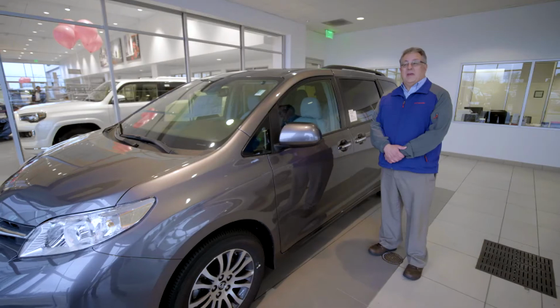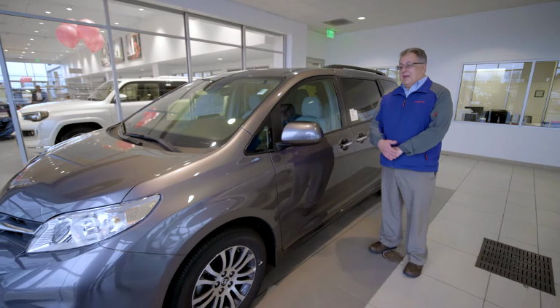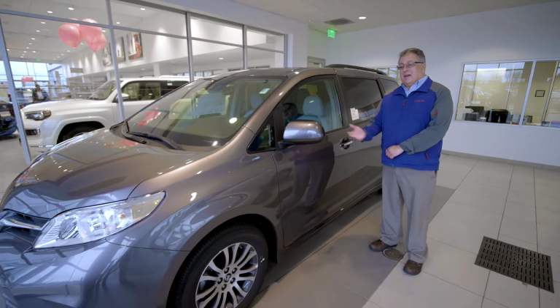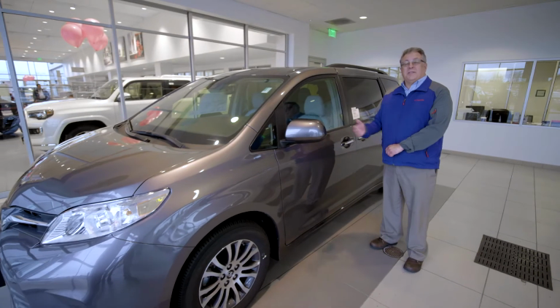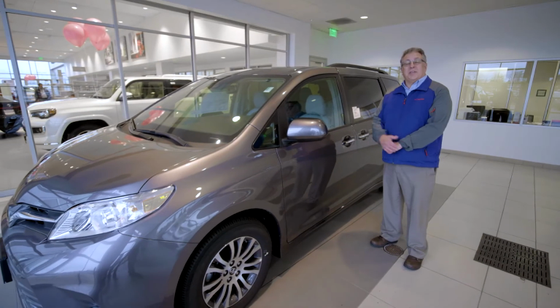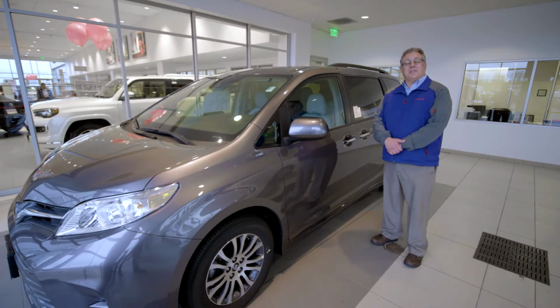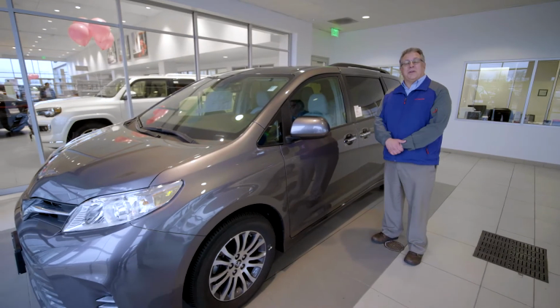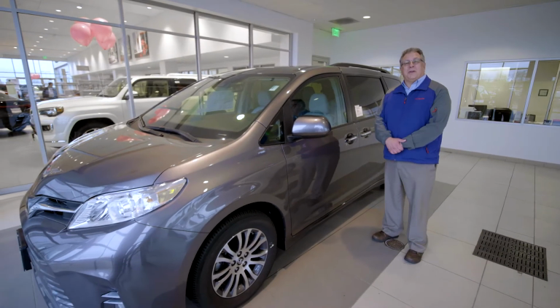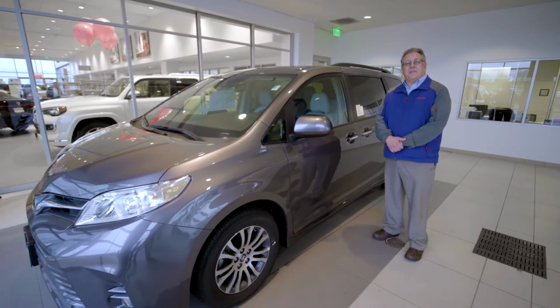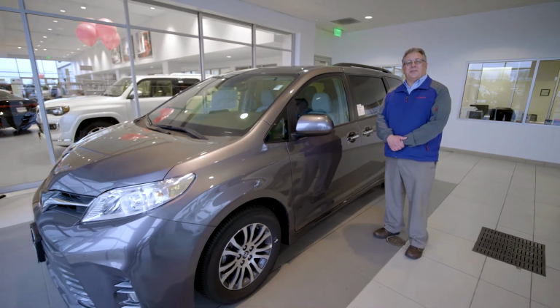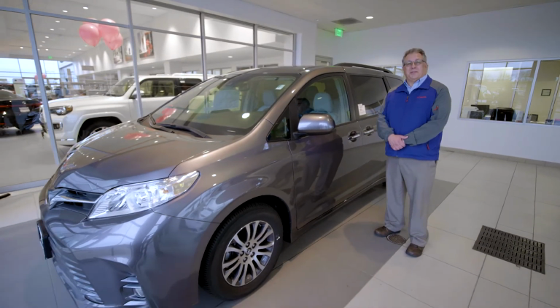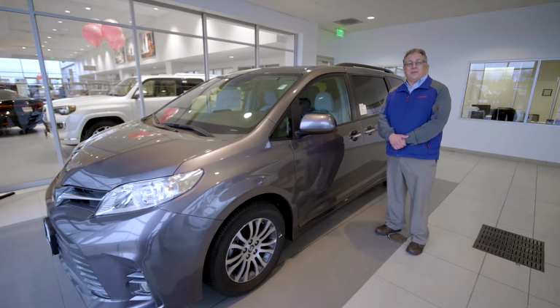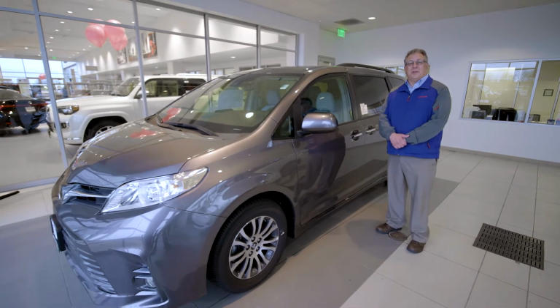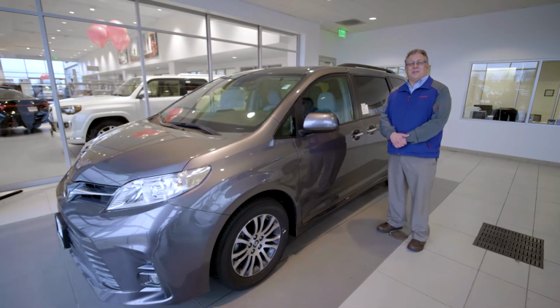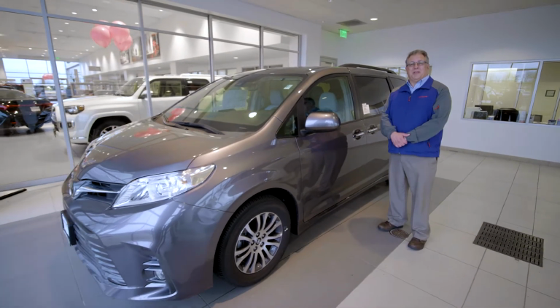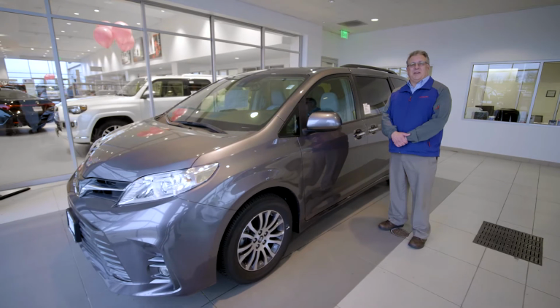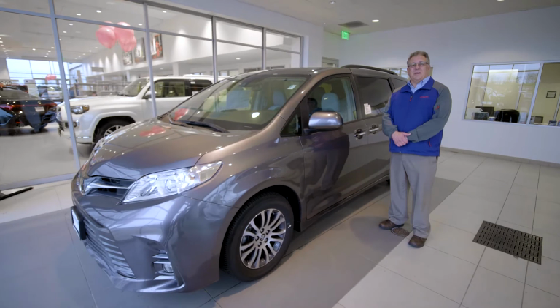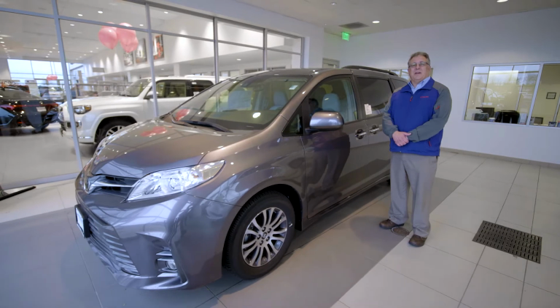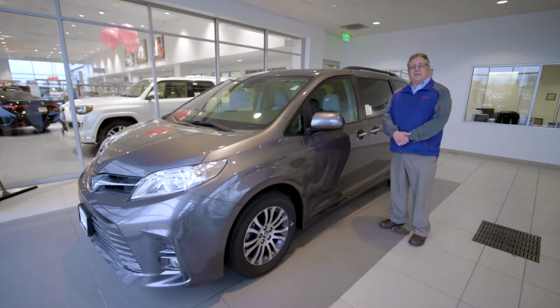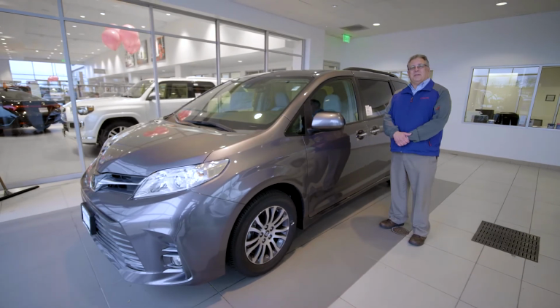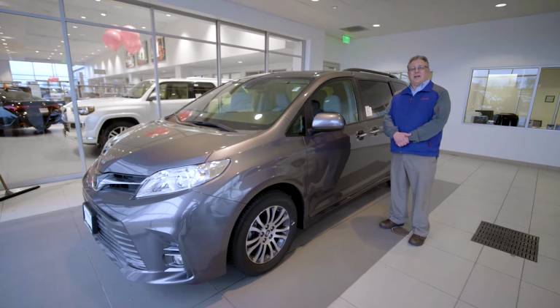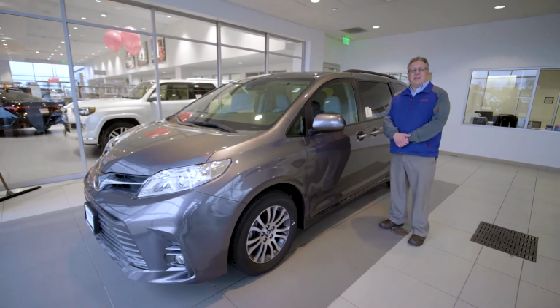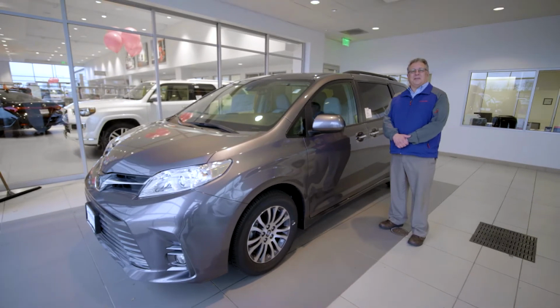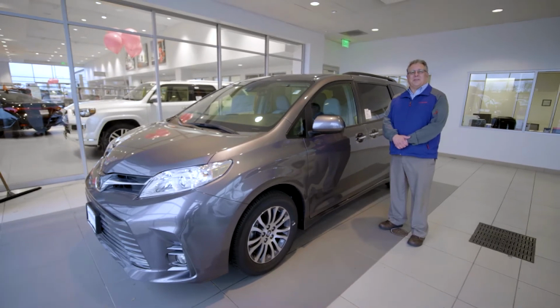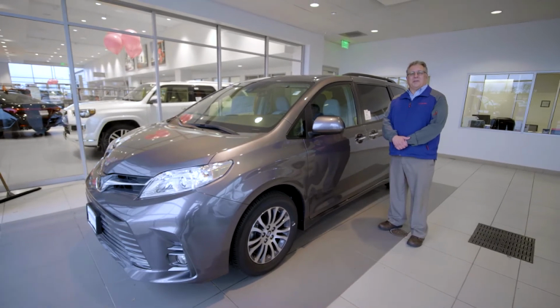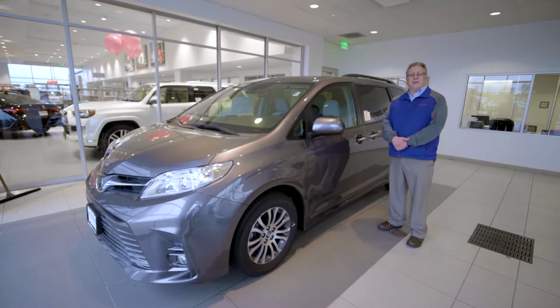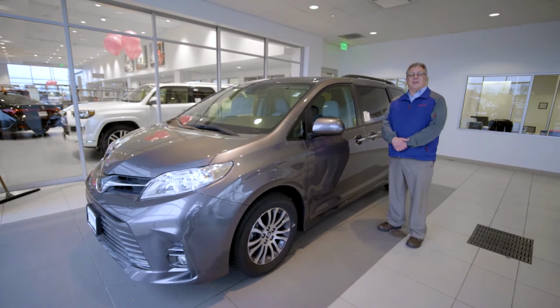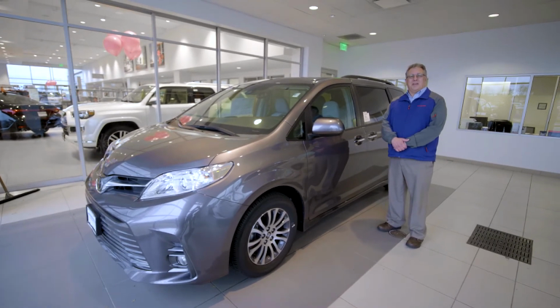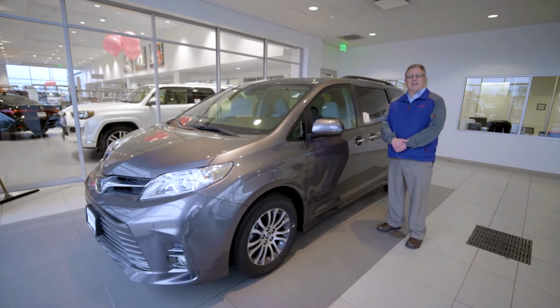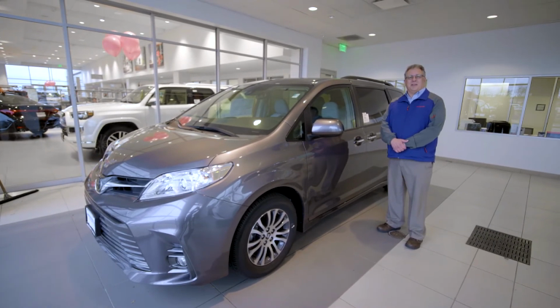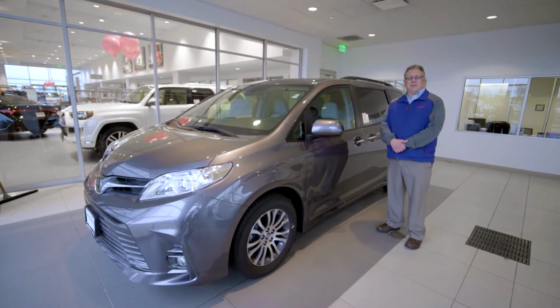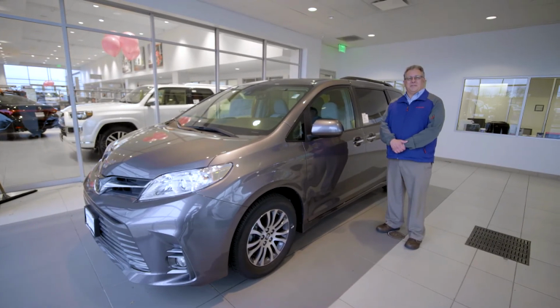Now that you've seen some of the great features of the Toyota Sienna, please come down to Anderson Toyota and take a test drive.